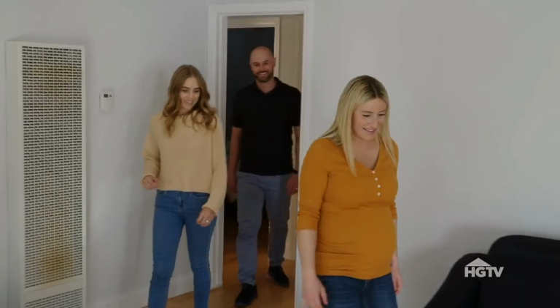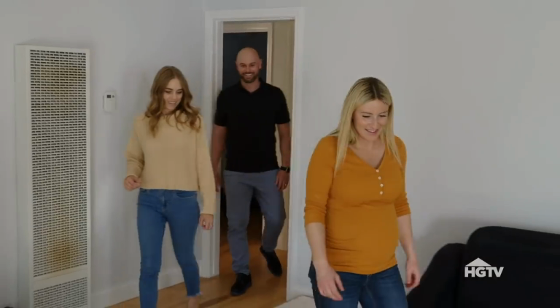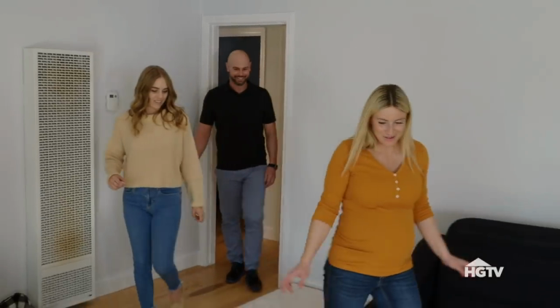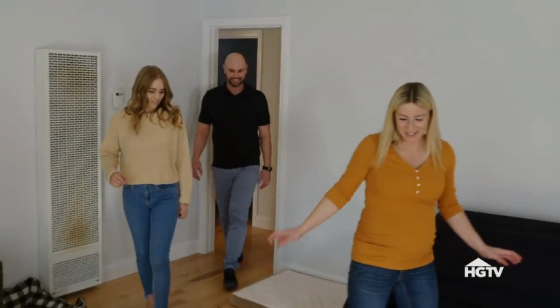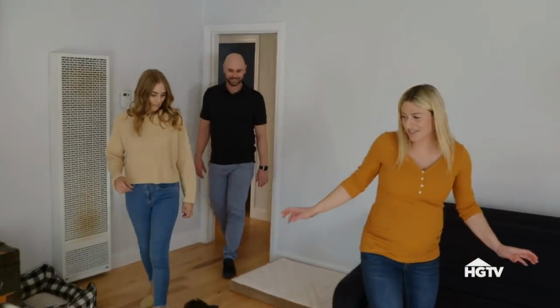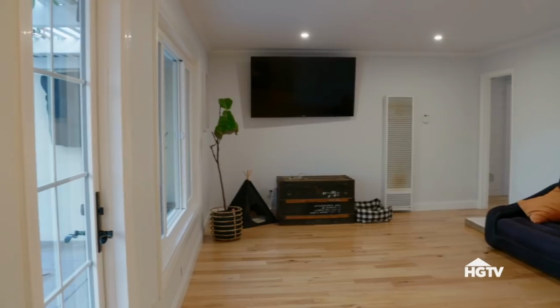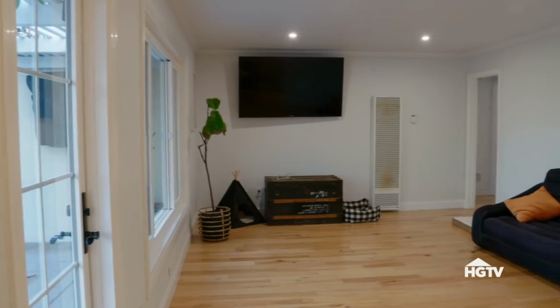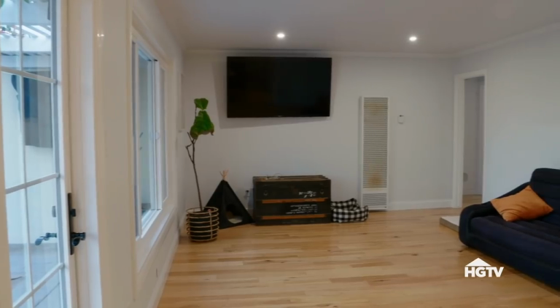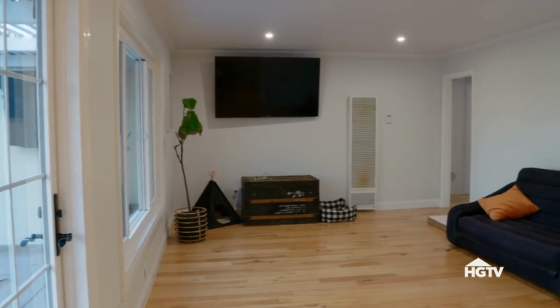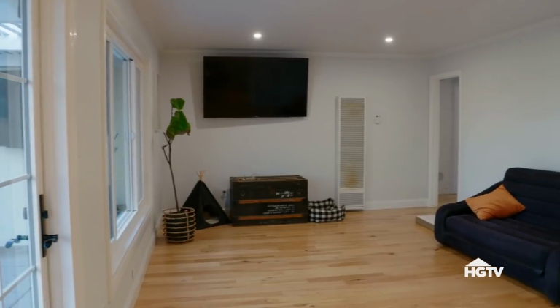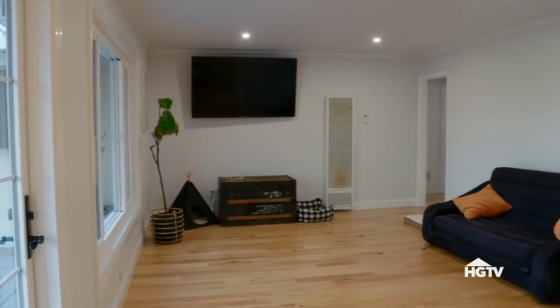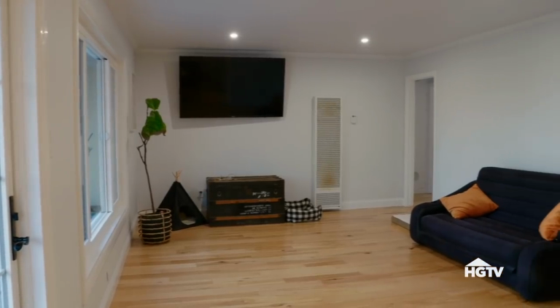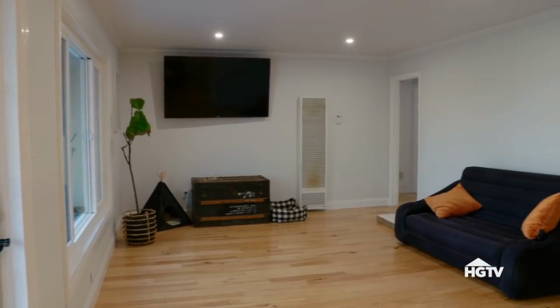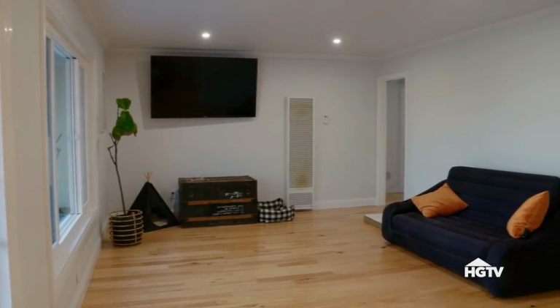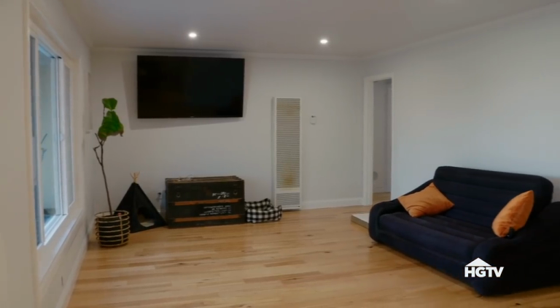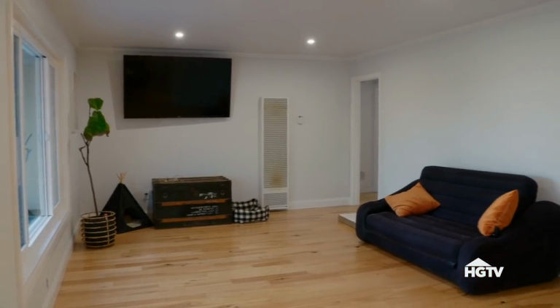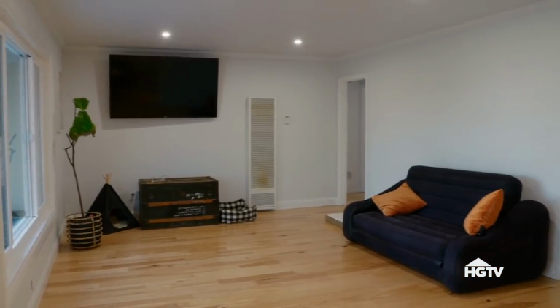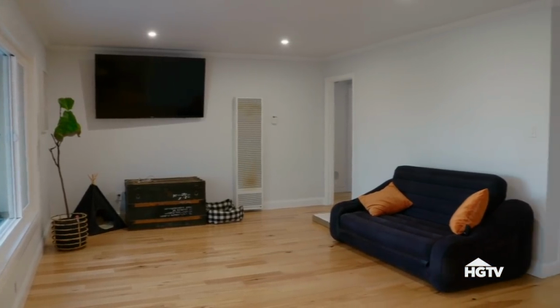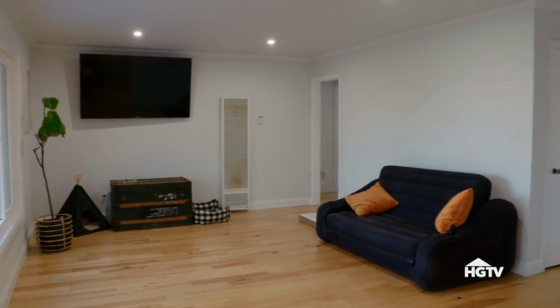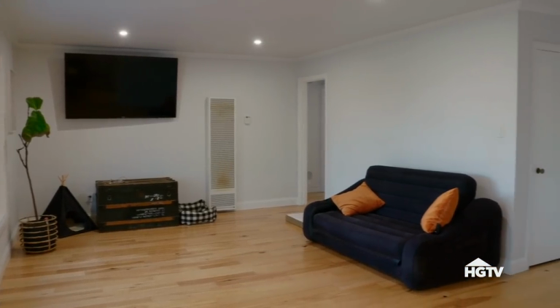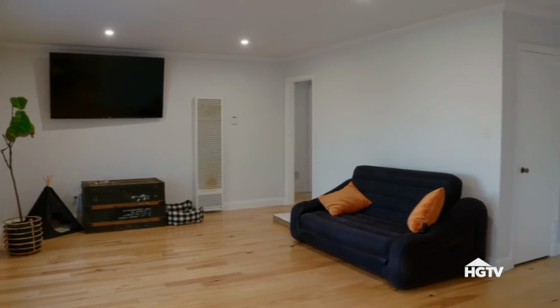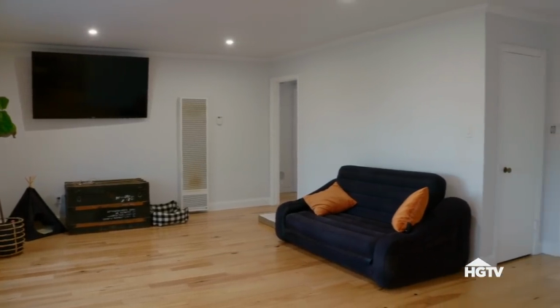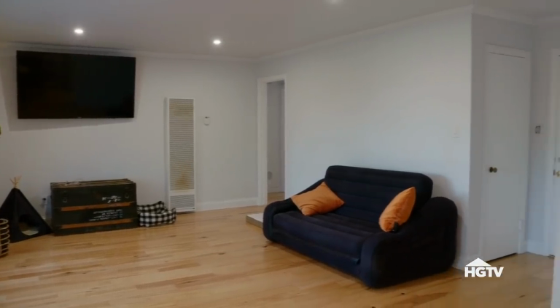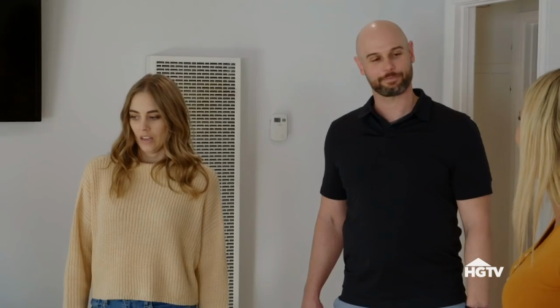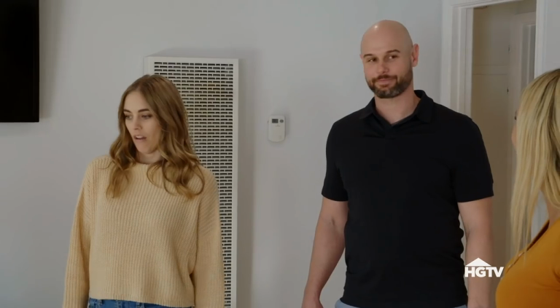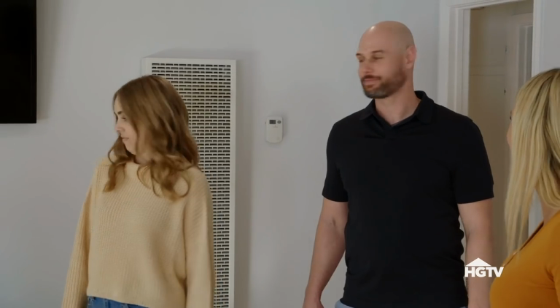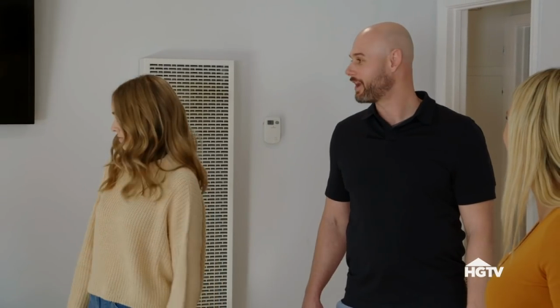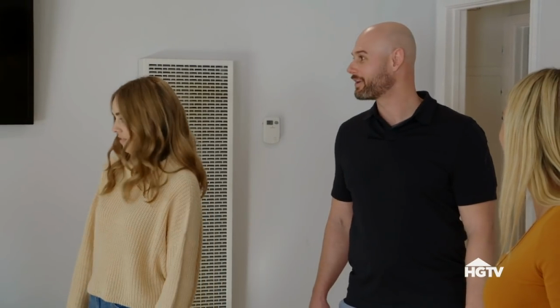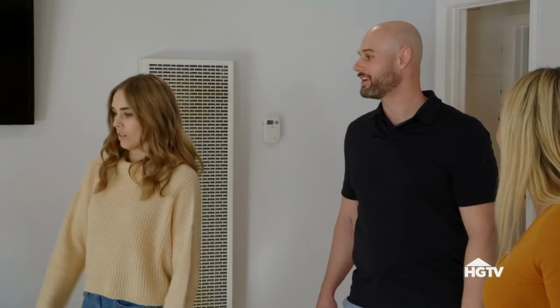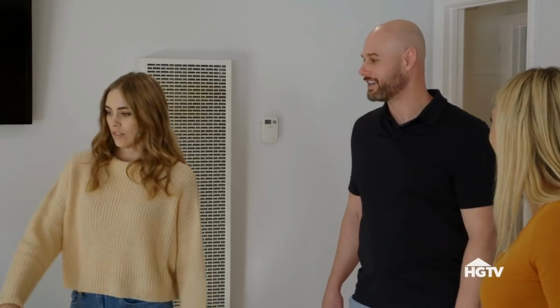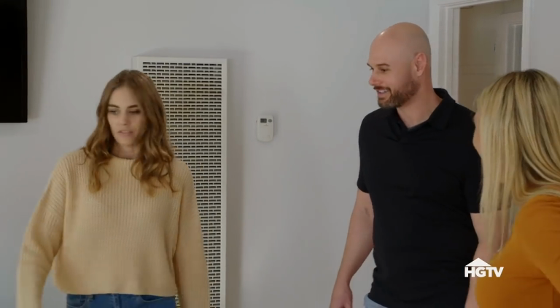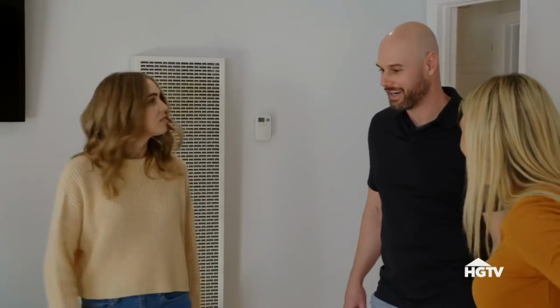OK, so this is your living room. Yeah. This is pretty good. You guys didn't rip anything apart in here. No, we're good here.